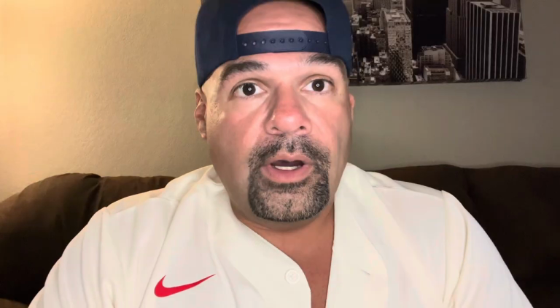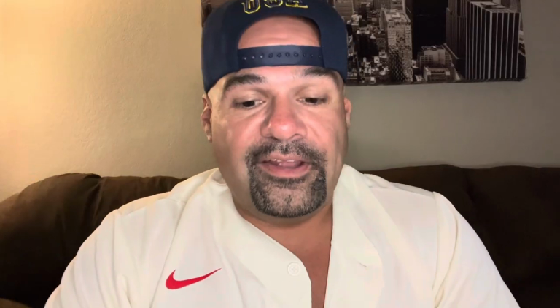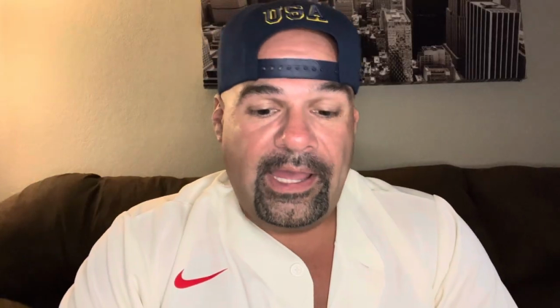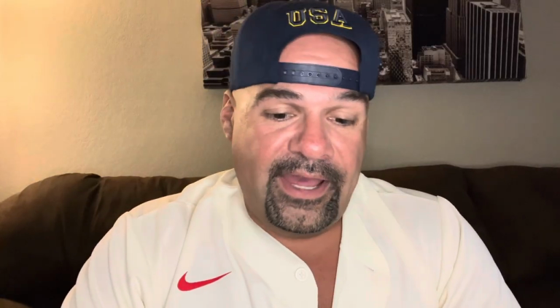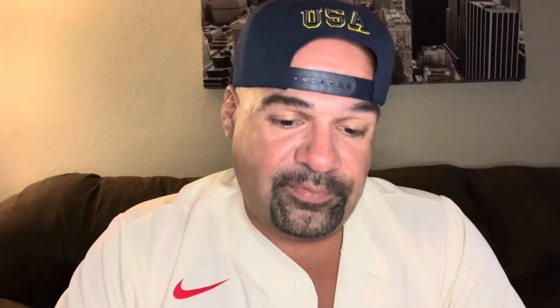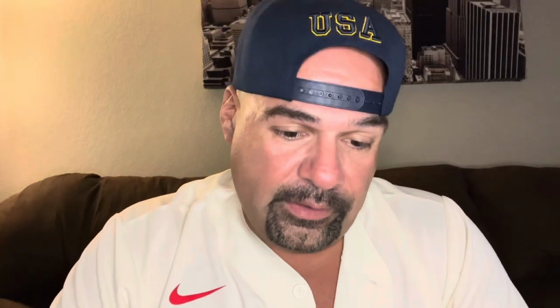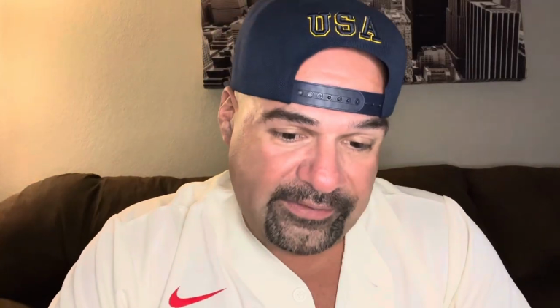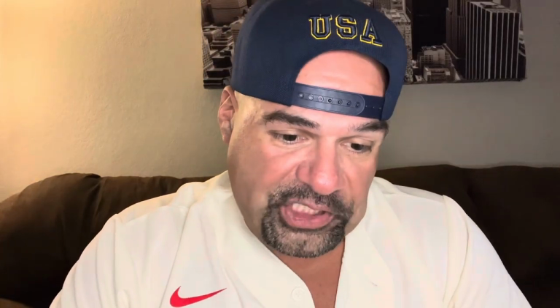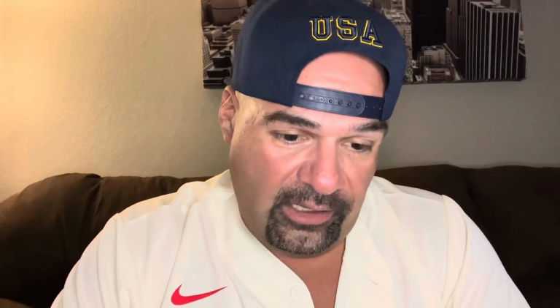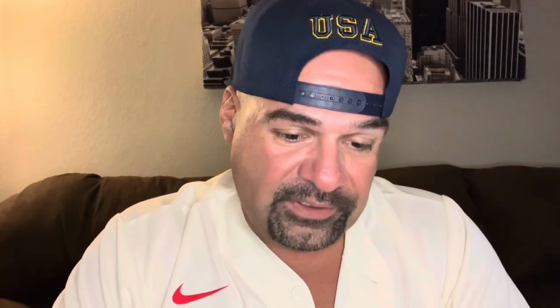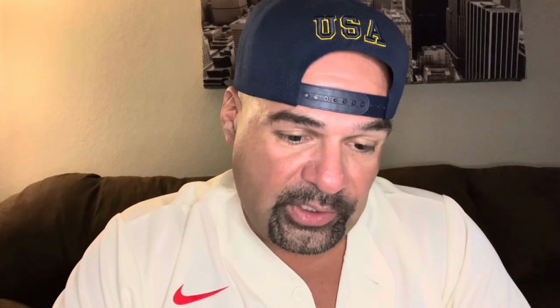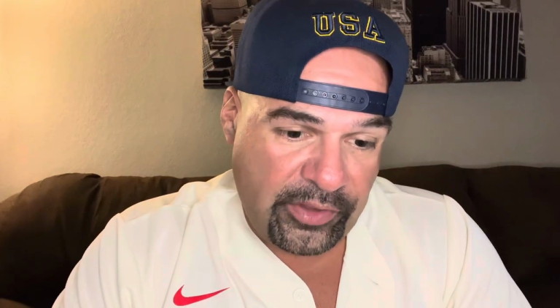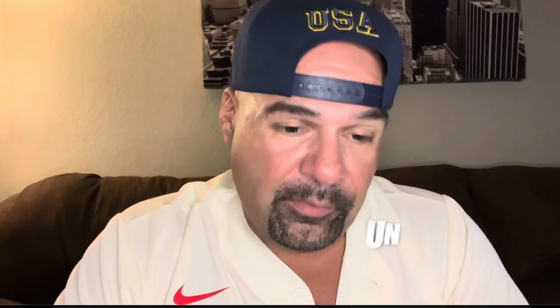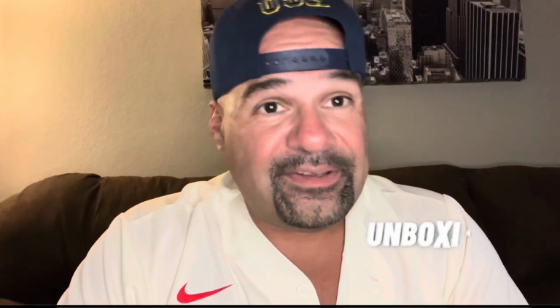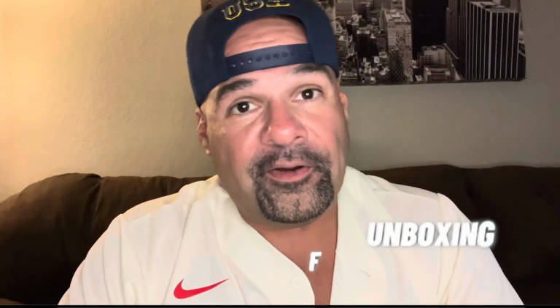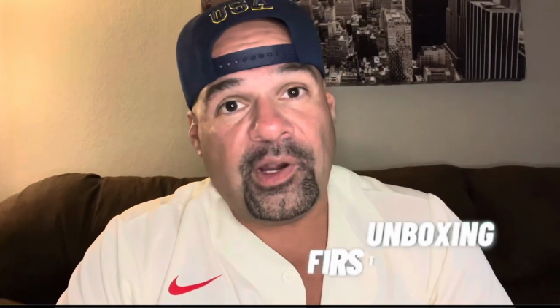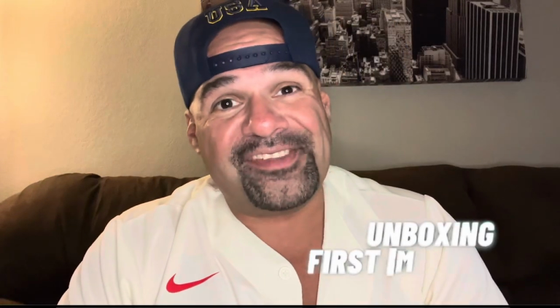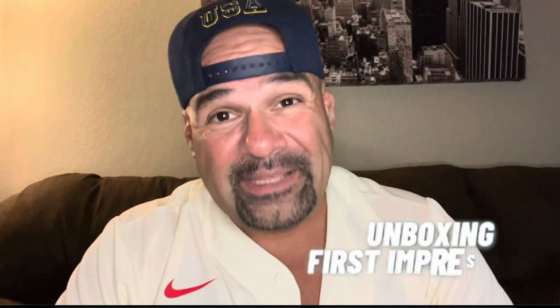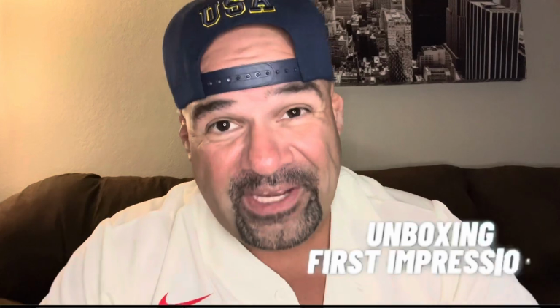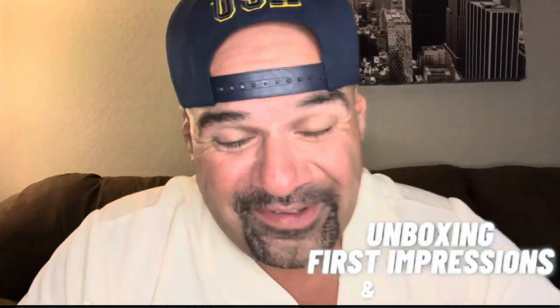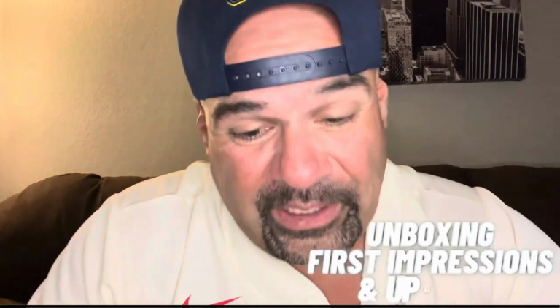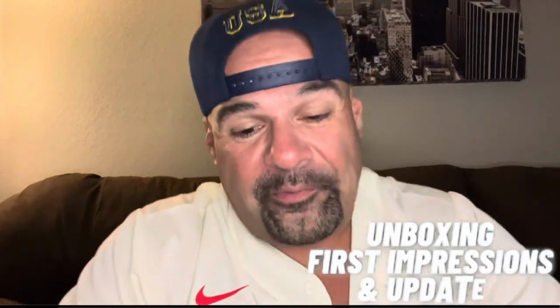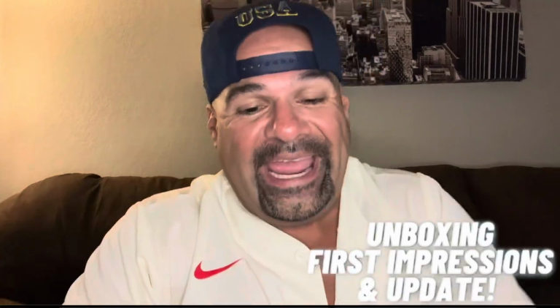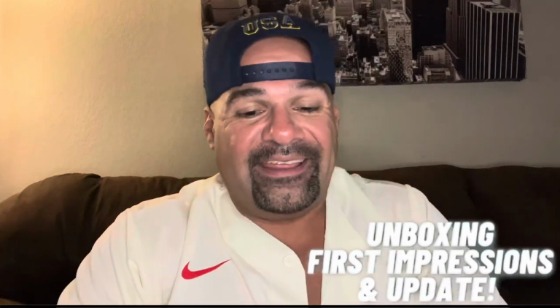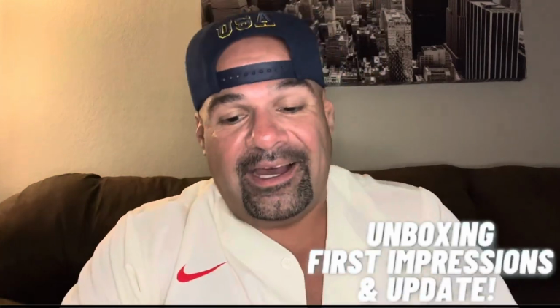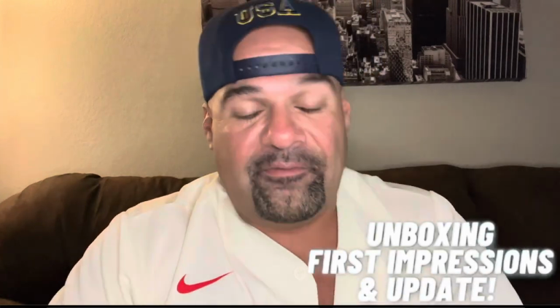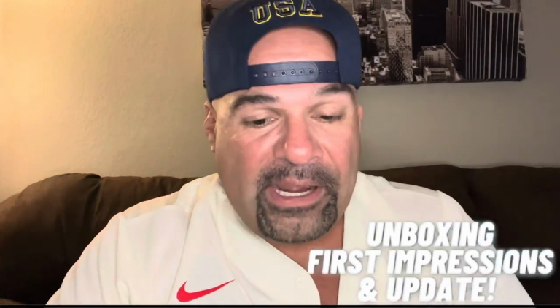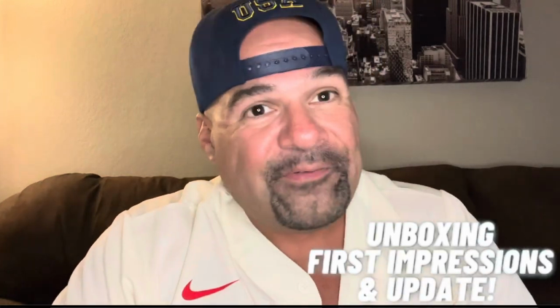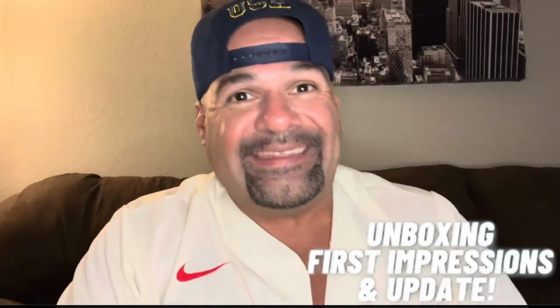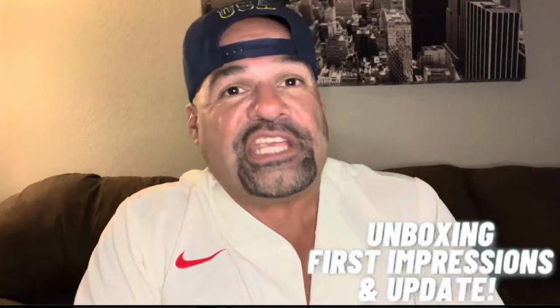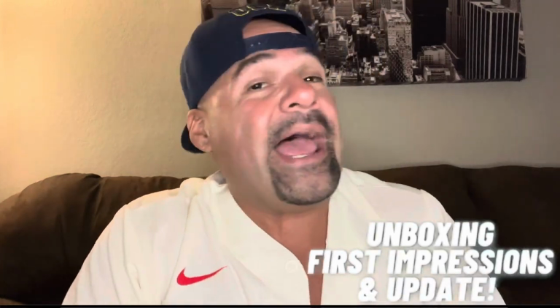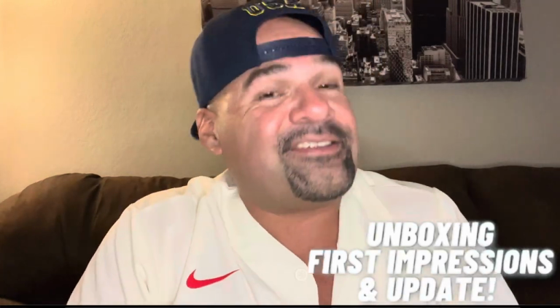What's up guys? Welcome back to the channel. Tonight we're doing another unboxing, first impressions, and update video. This time it comes from a fragrance I found at TJ Maxx.